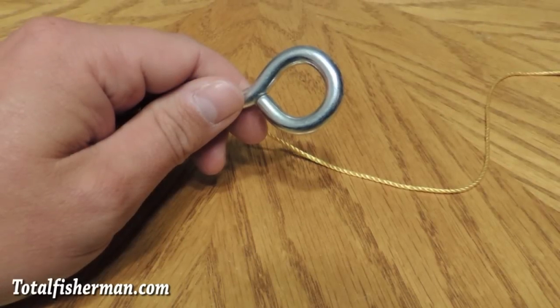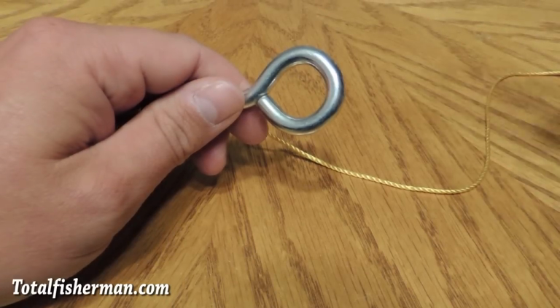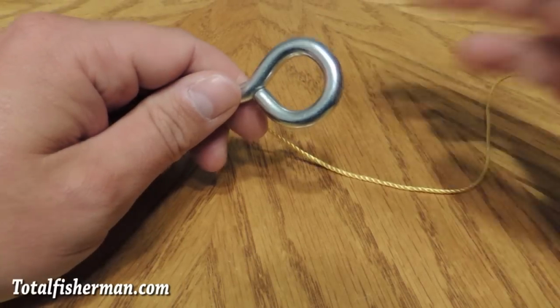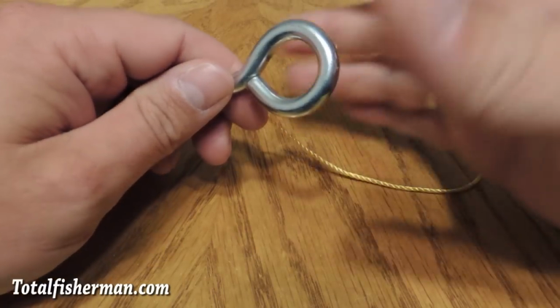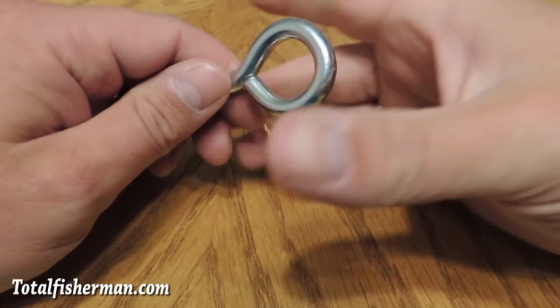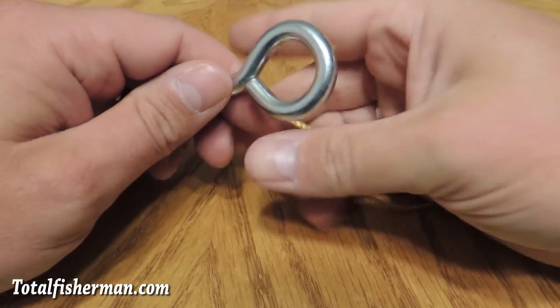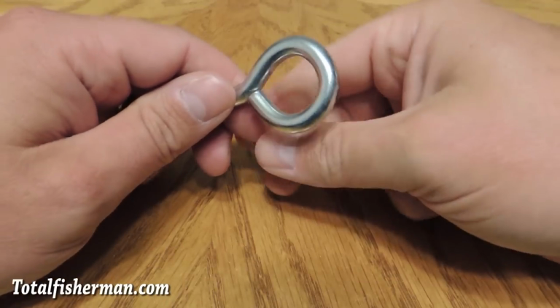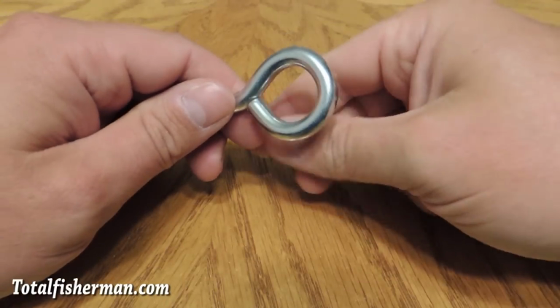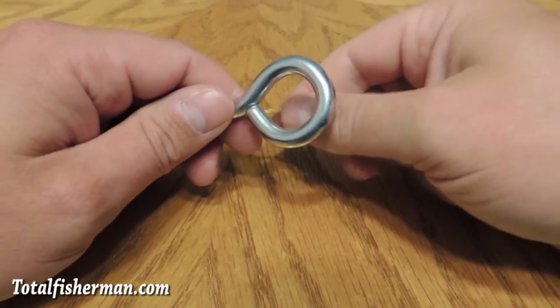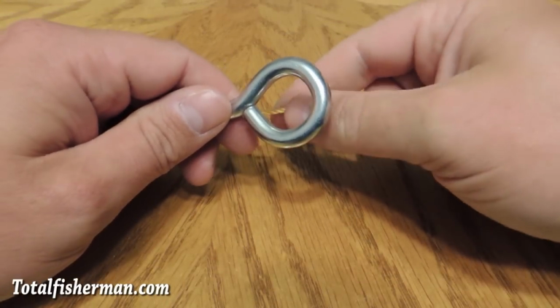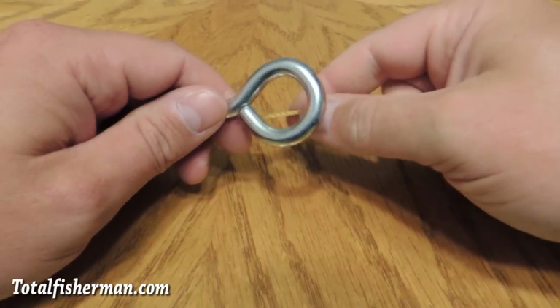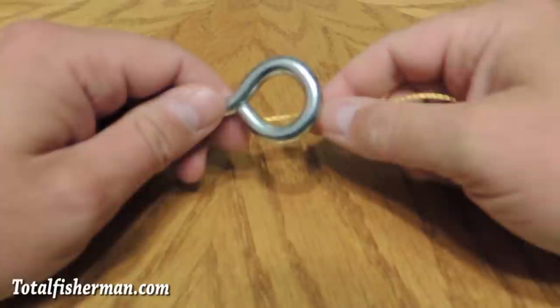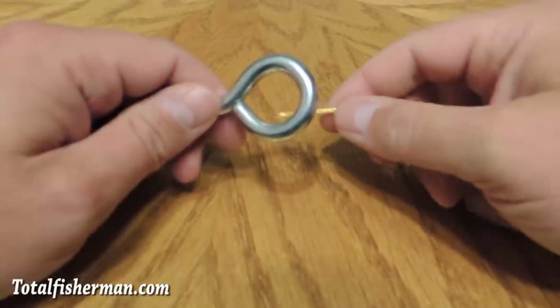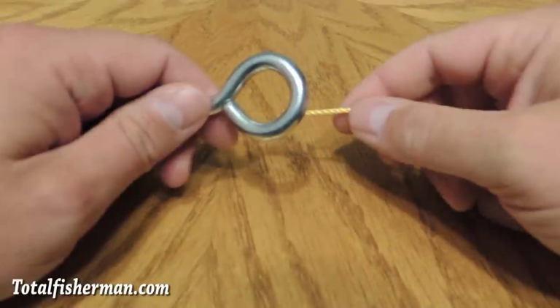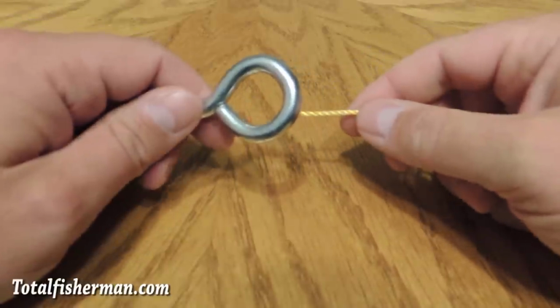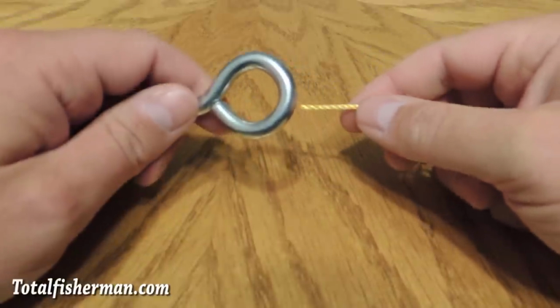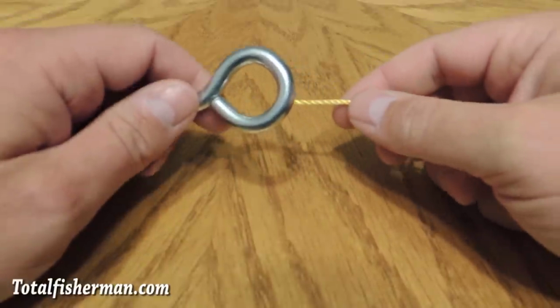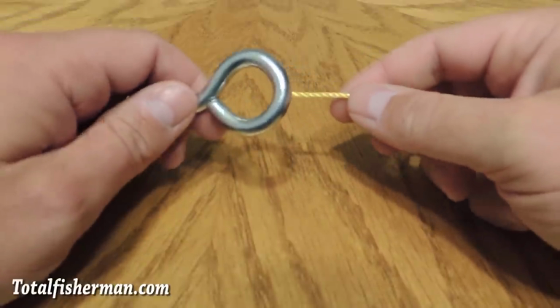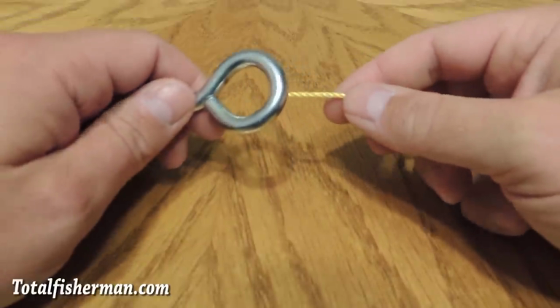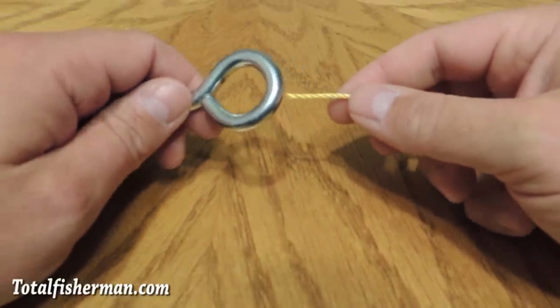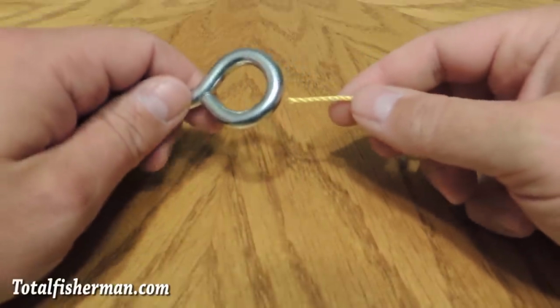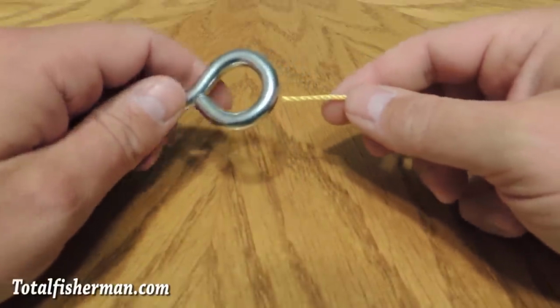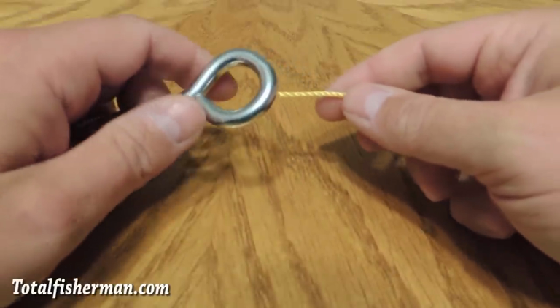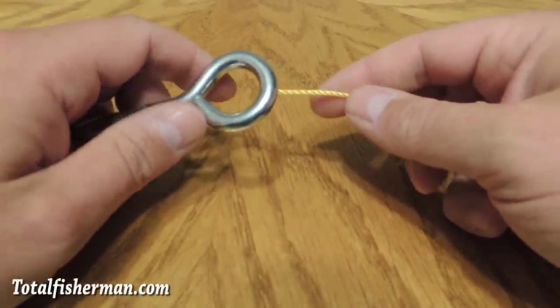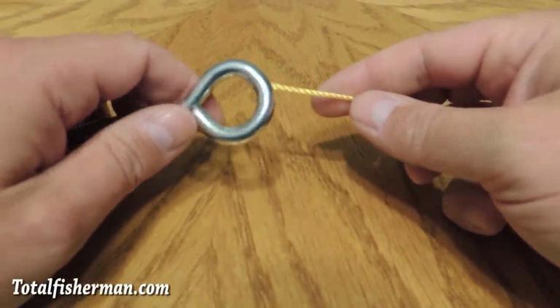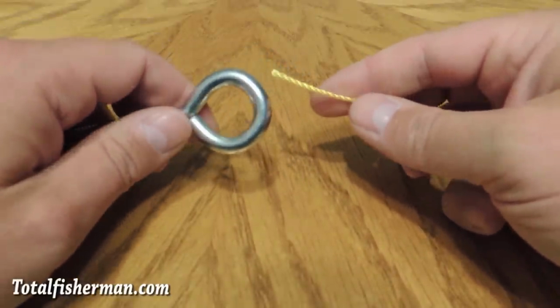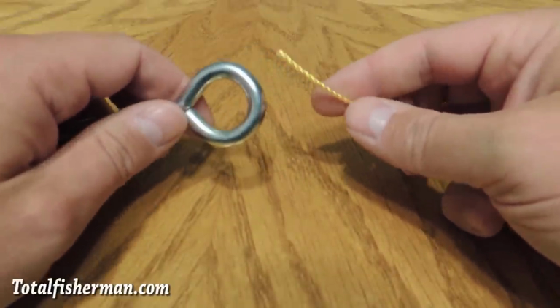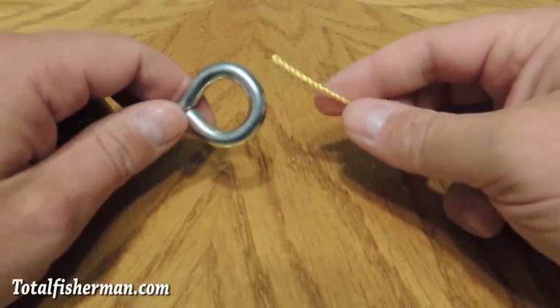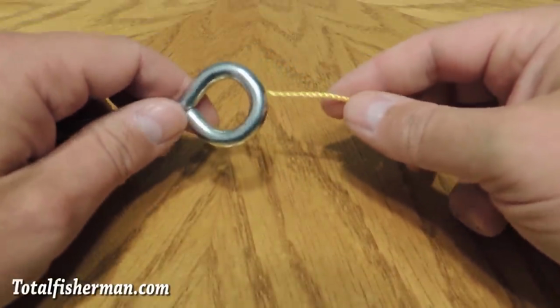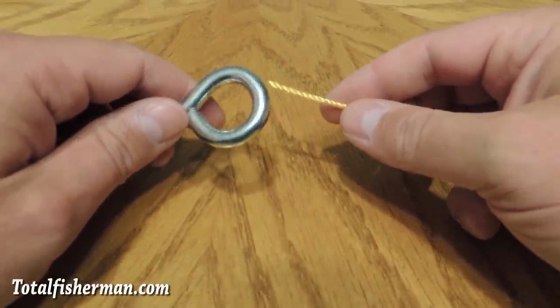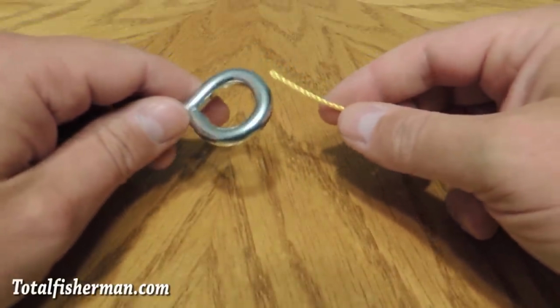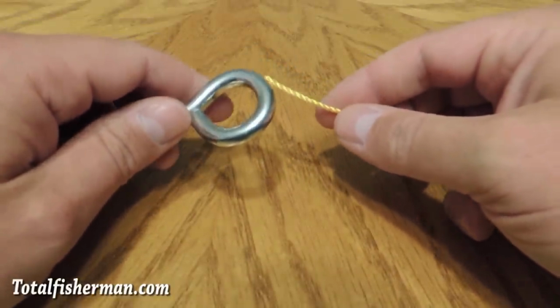Hi there, I'm Kevin Newell for Totalfisherman.com. Today I'm going to show you how to tie a uni knot.